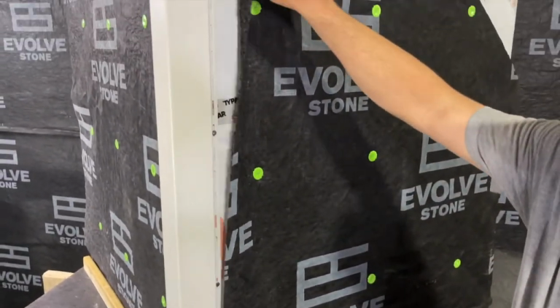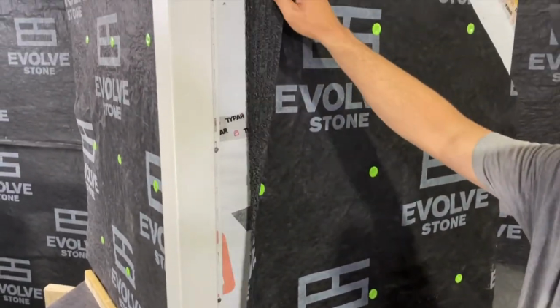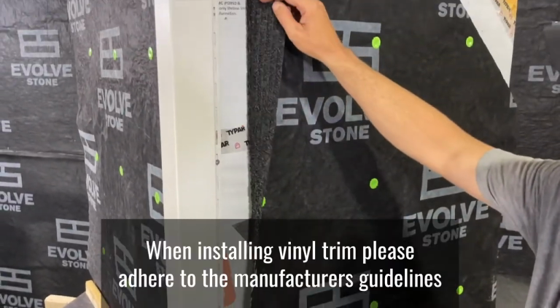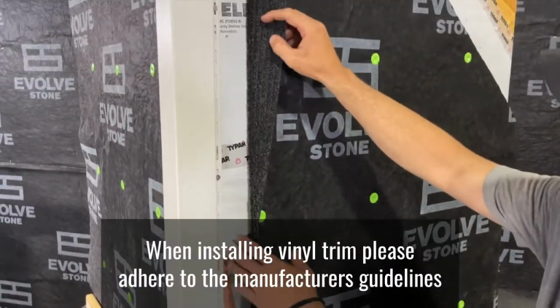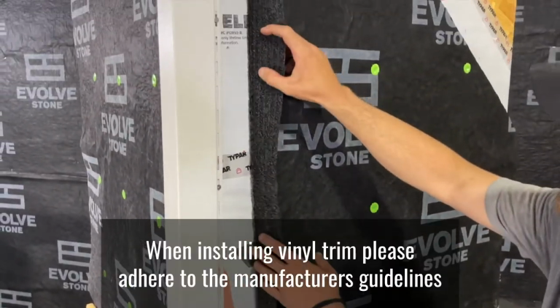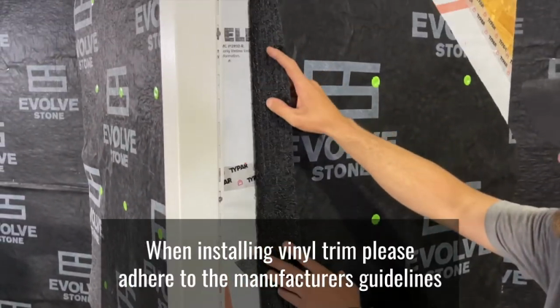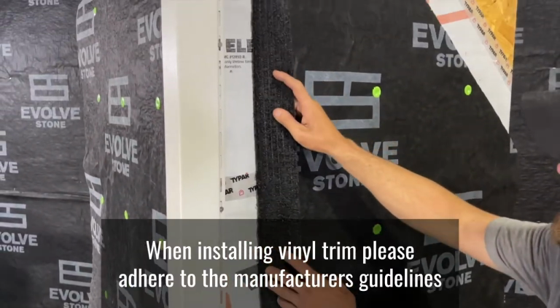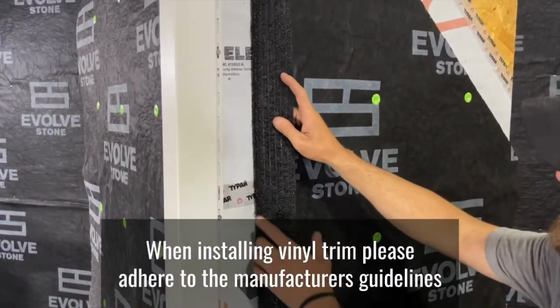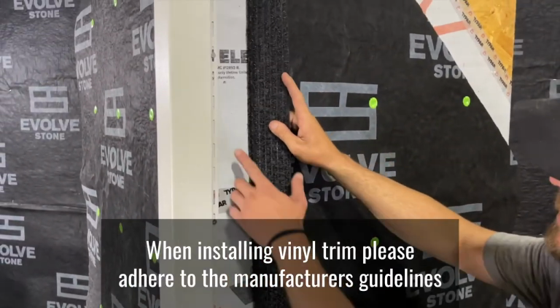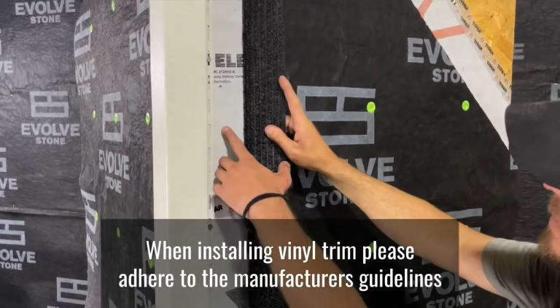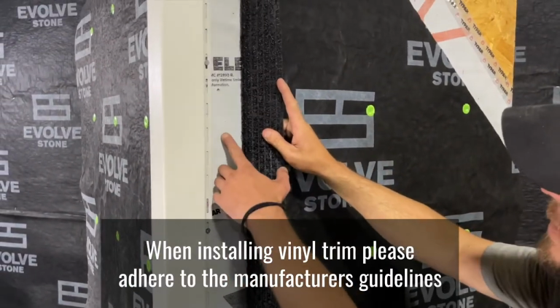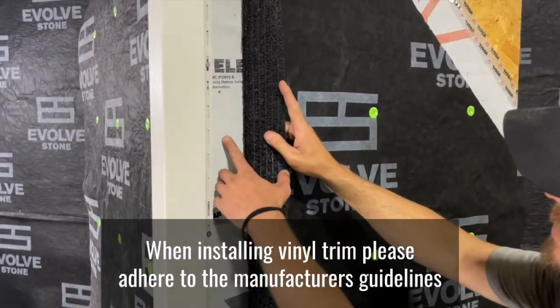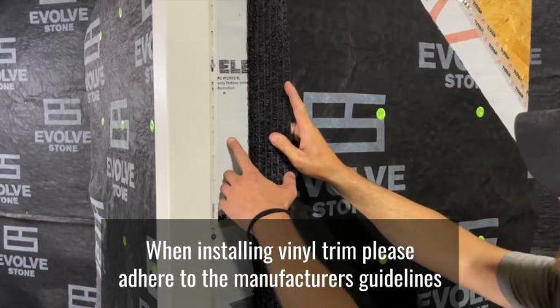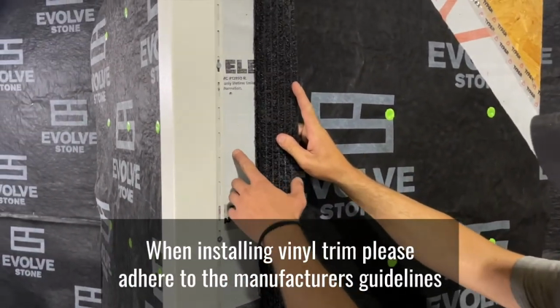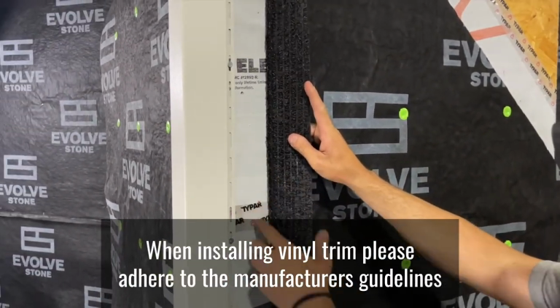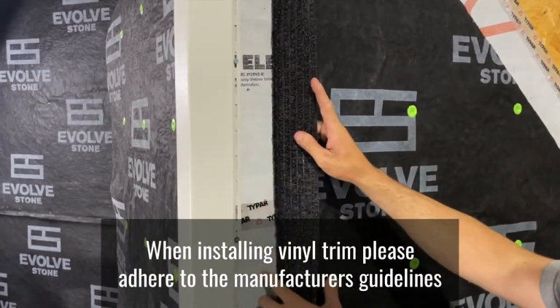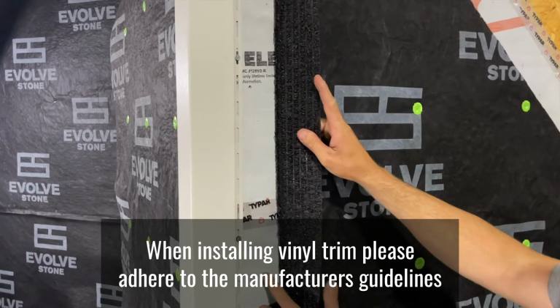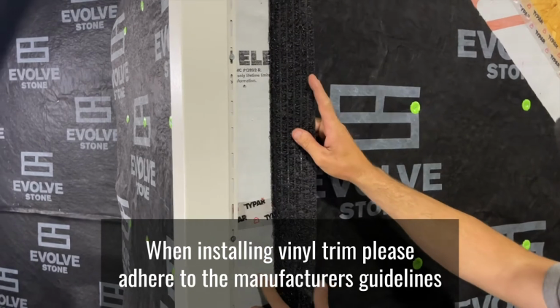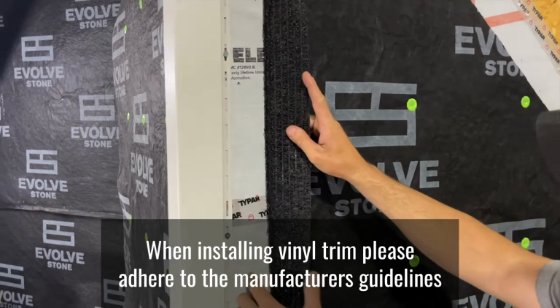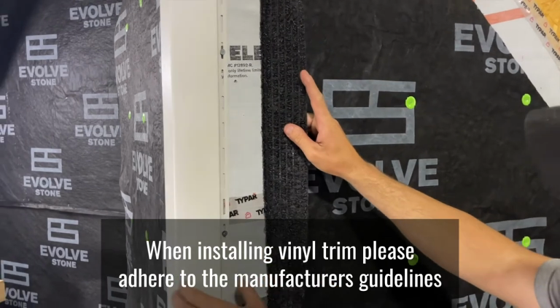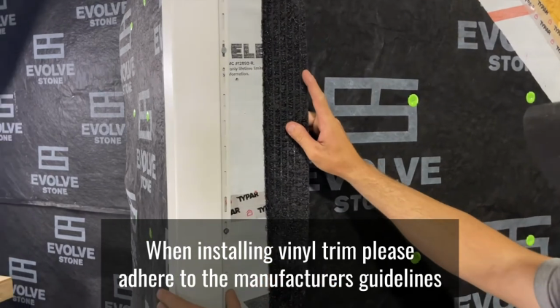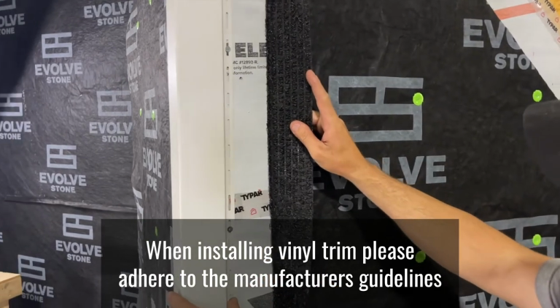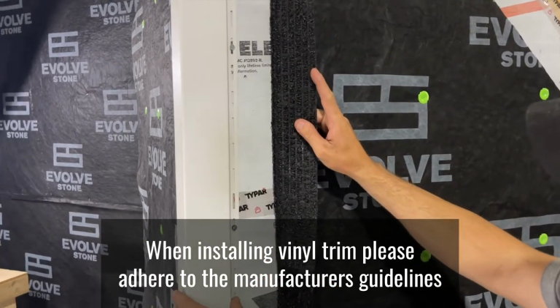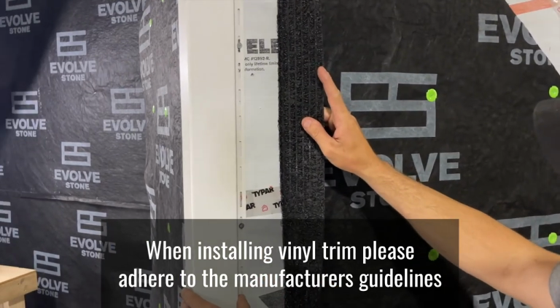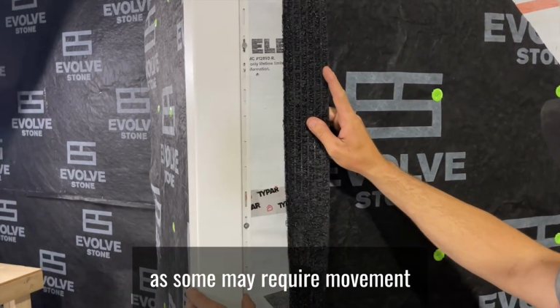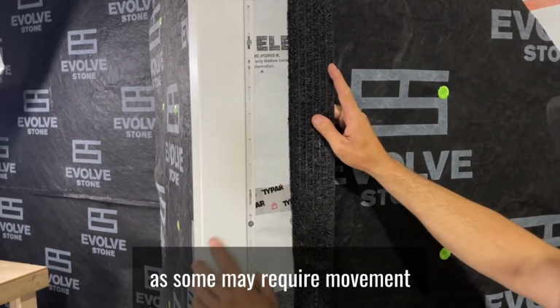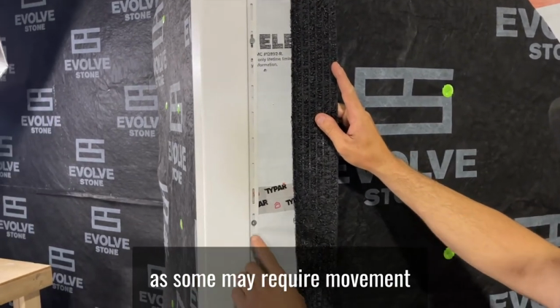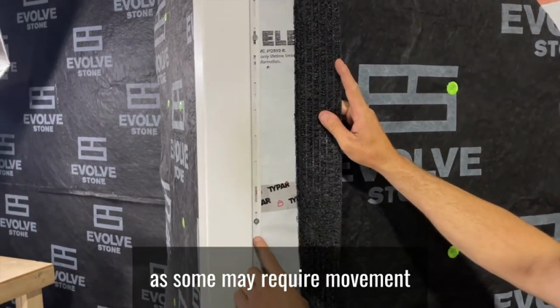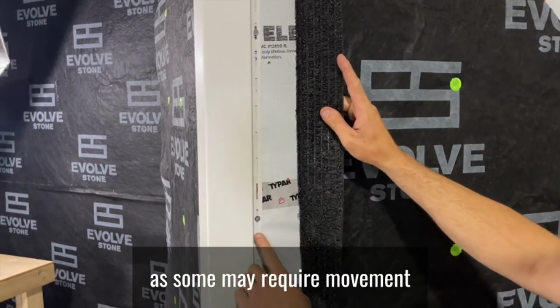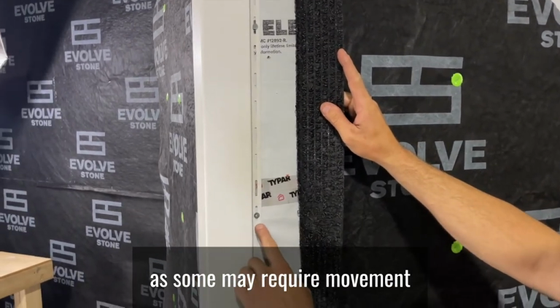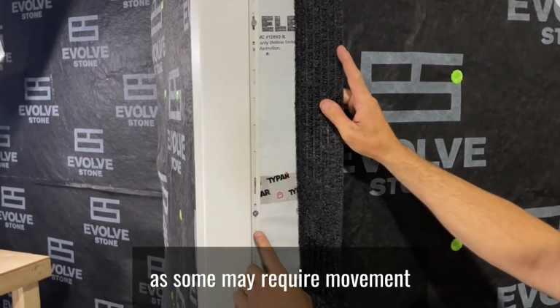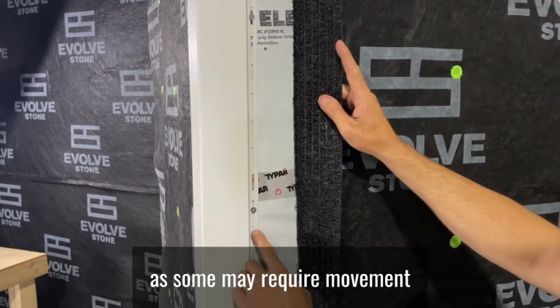When installing vinyl trim, please adhere to the manufacturer's guidelines as some may require movement.